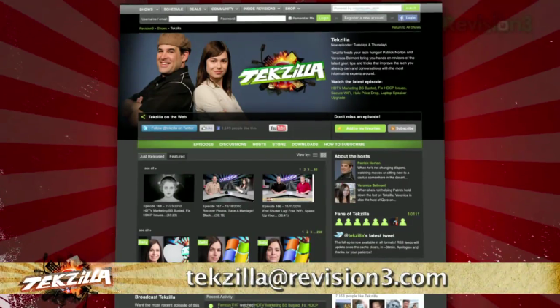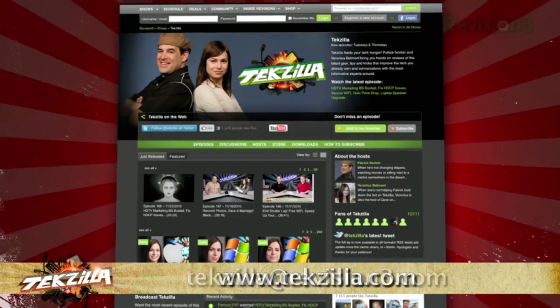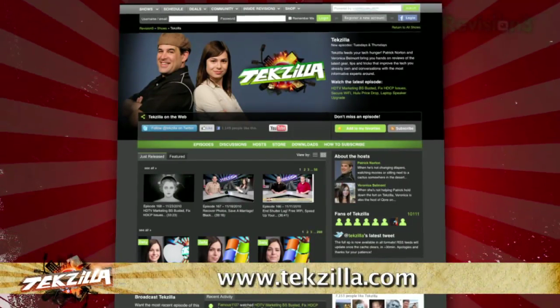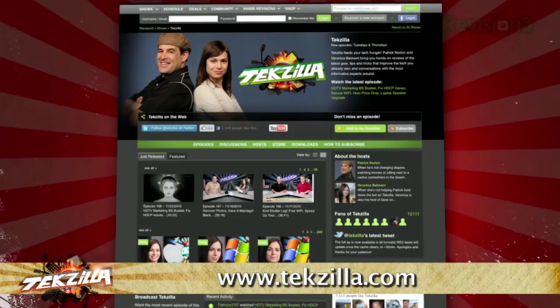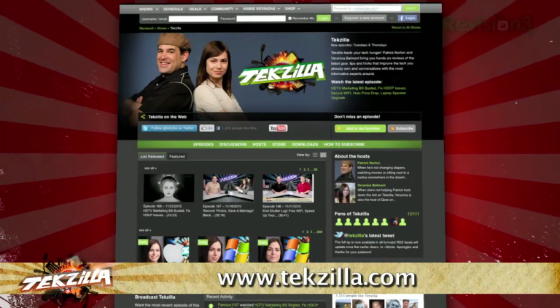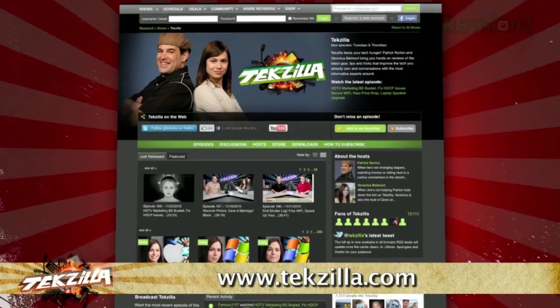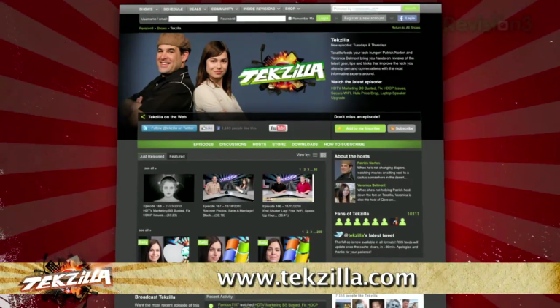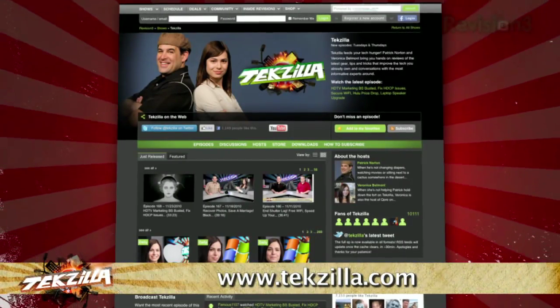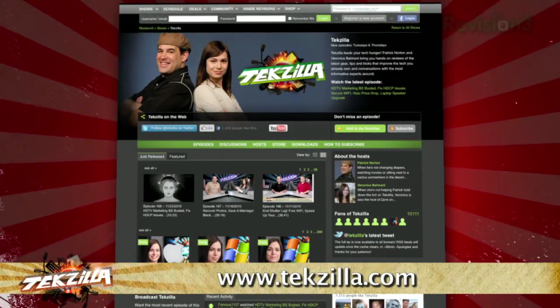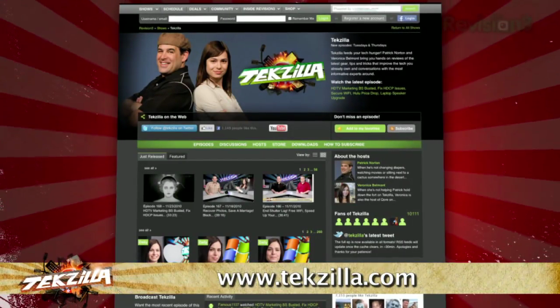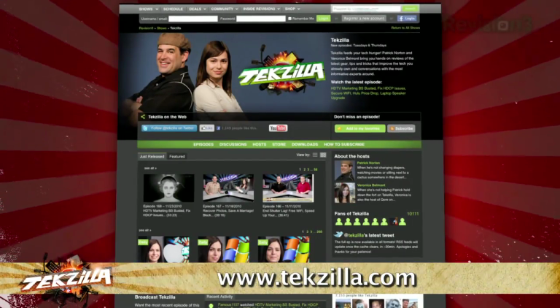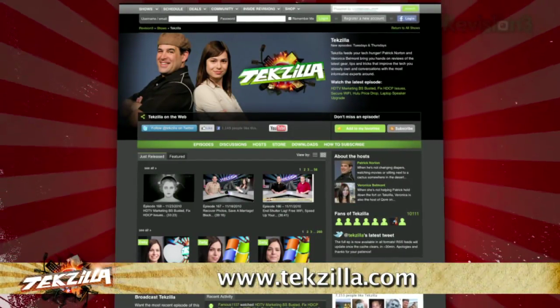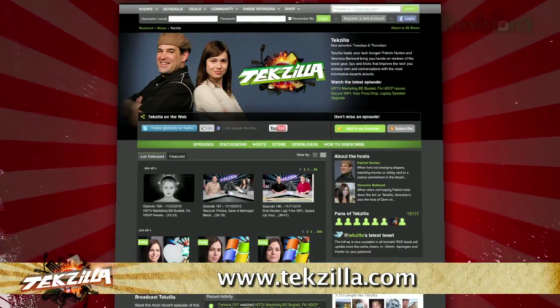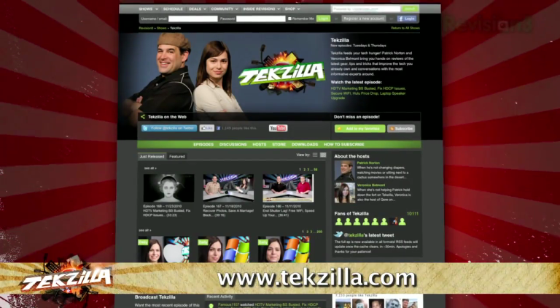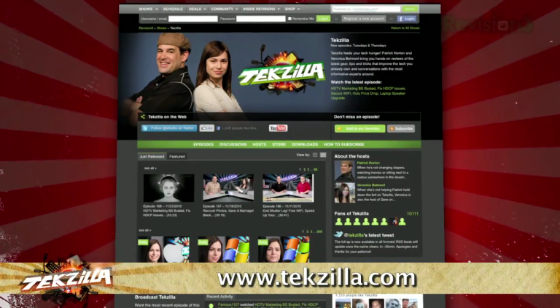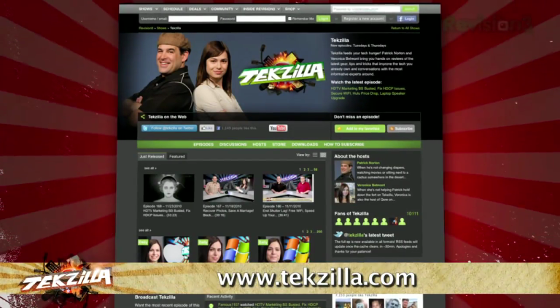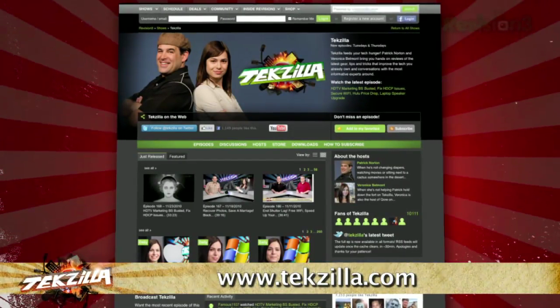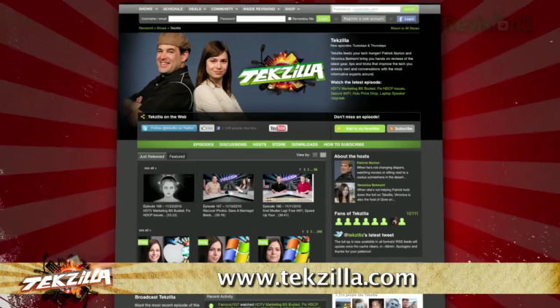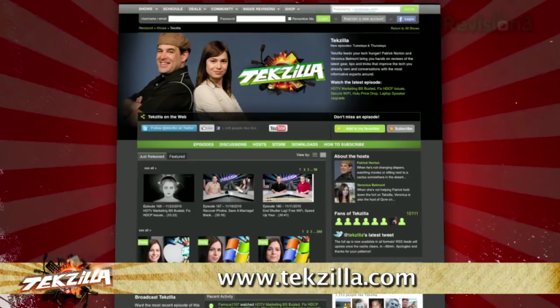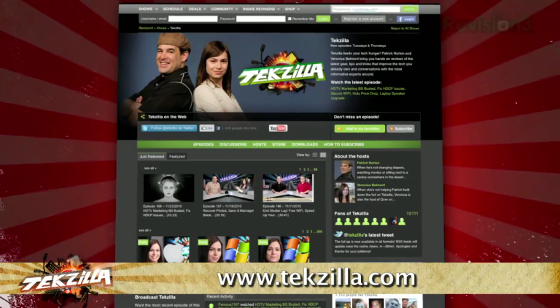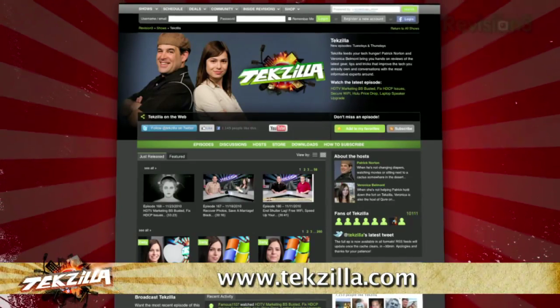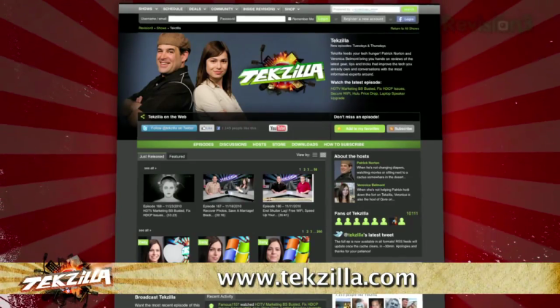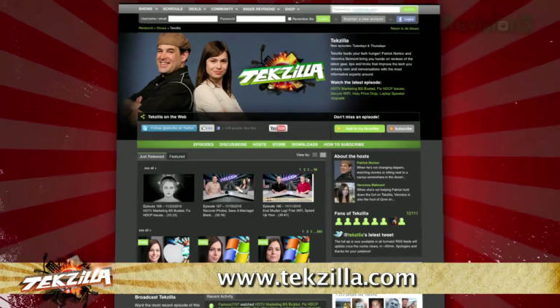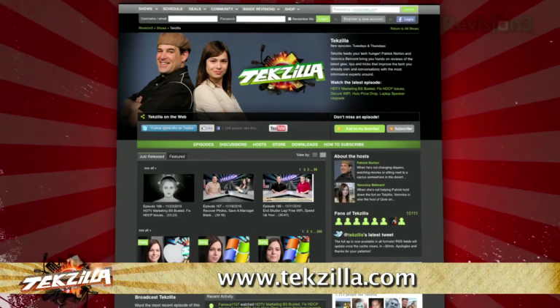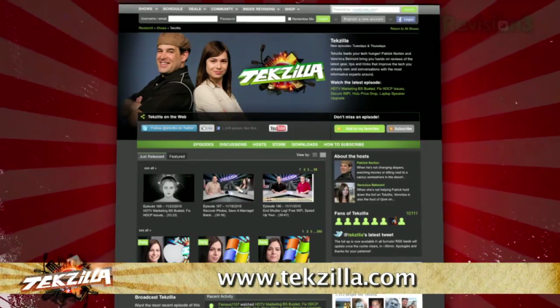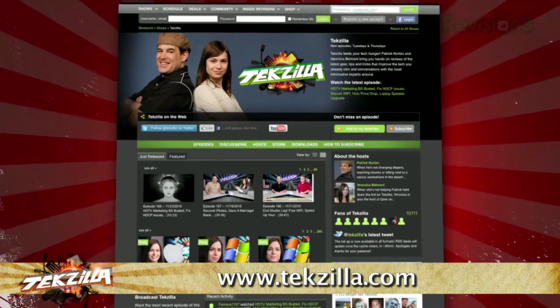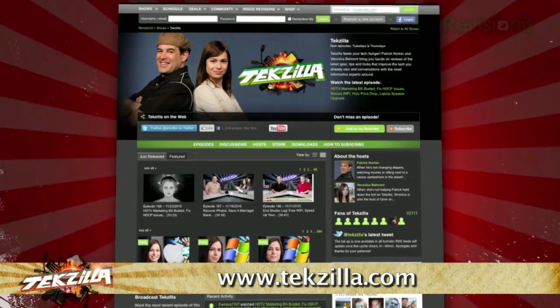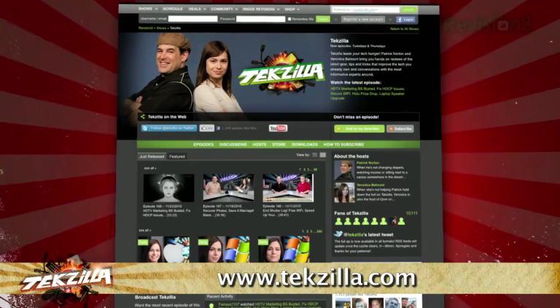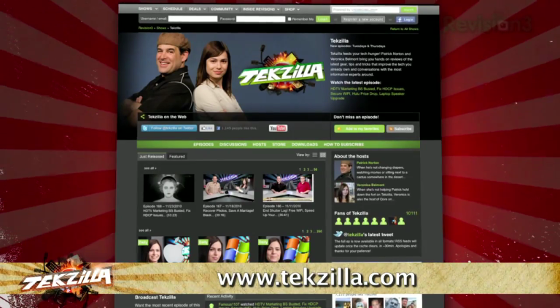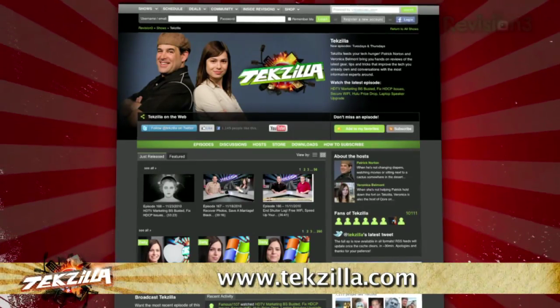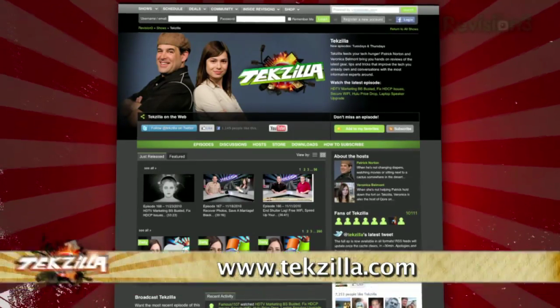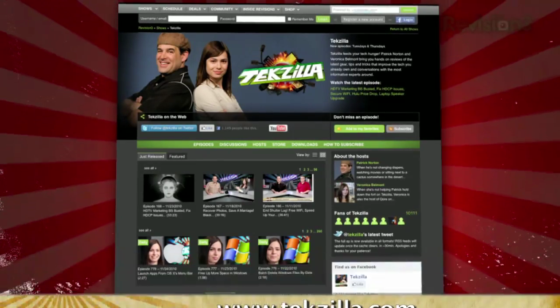And as always, techzilla.com is the place to find more tips, tricks, product reviews, and how-to's.